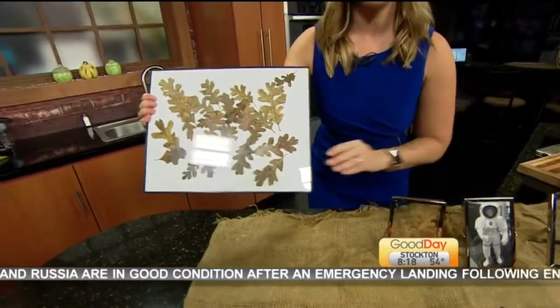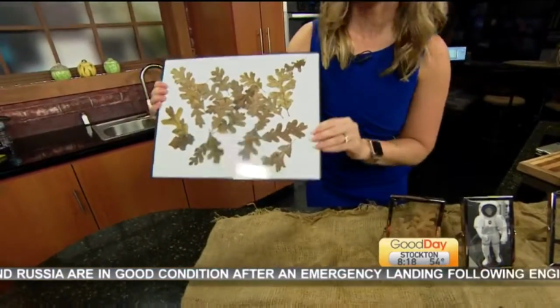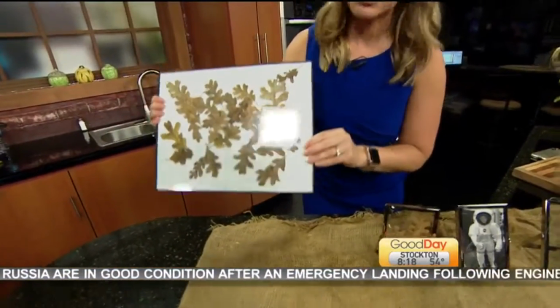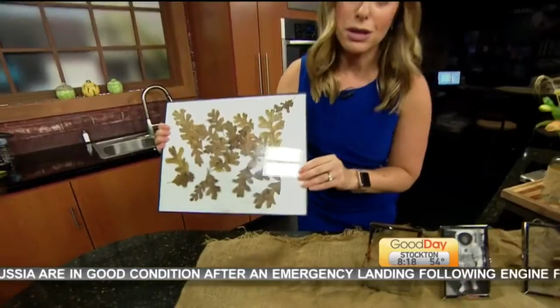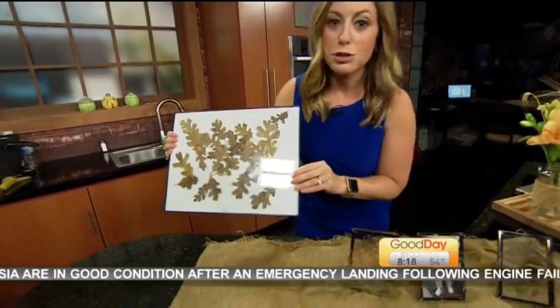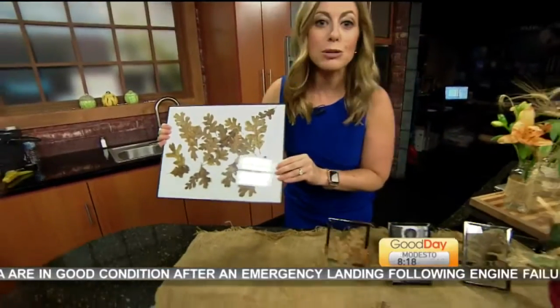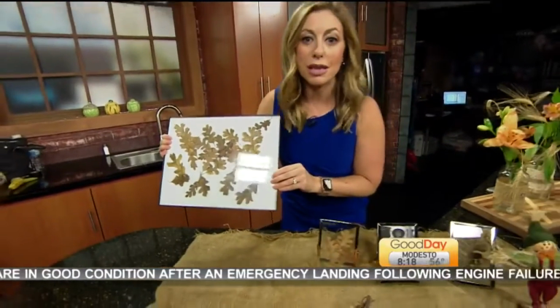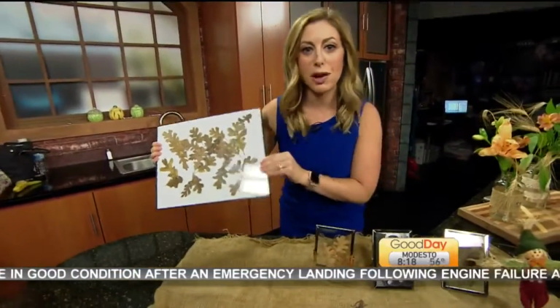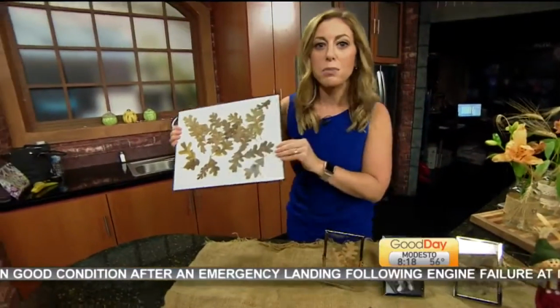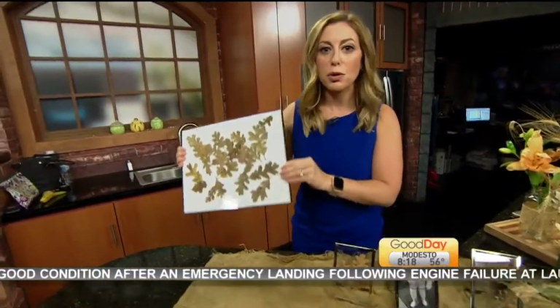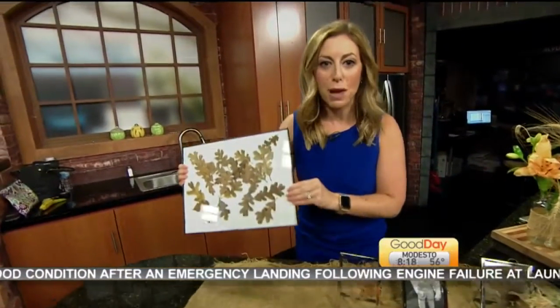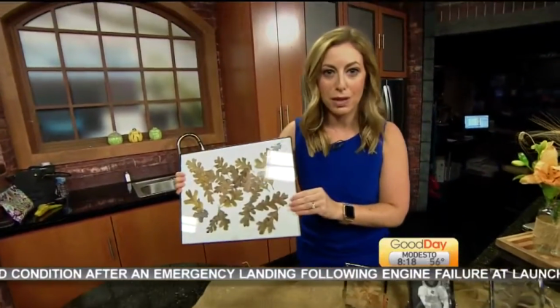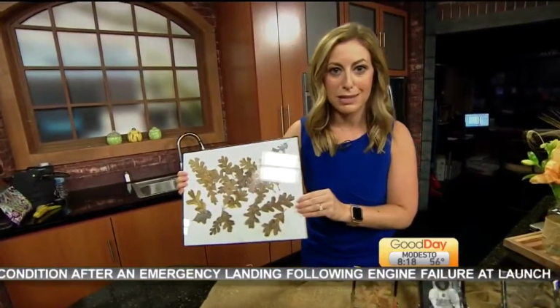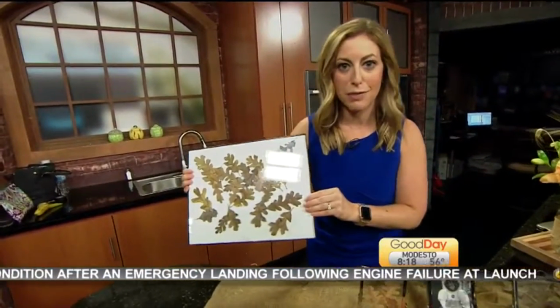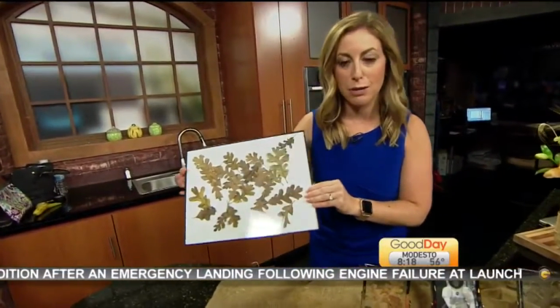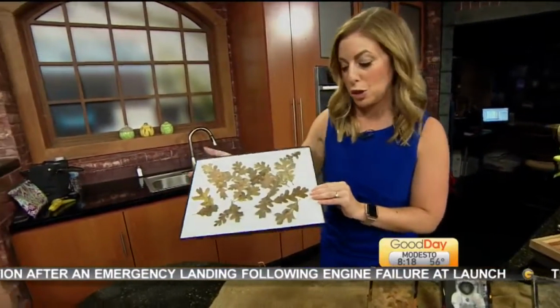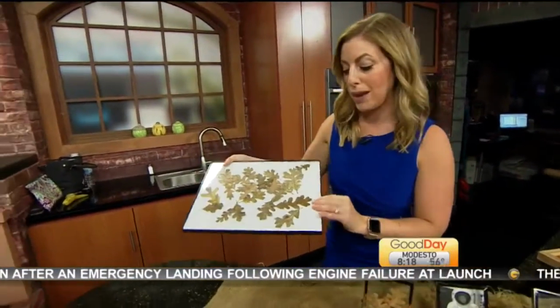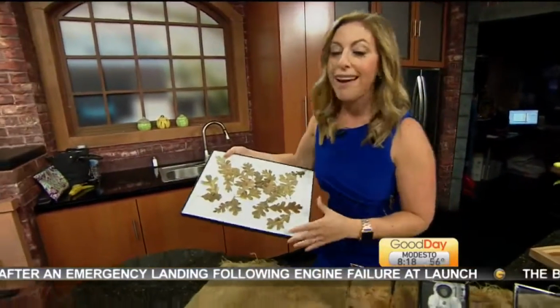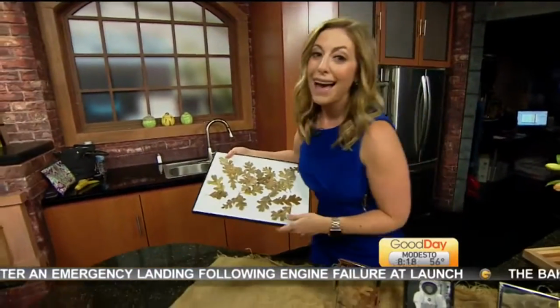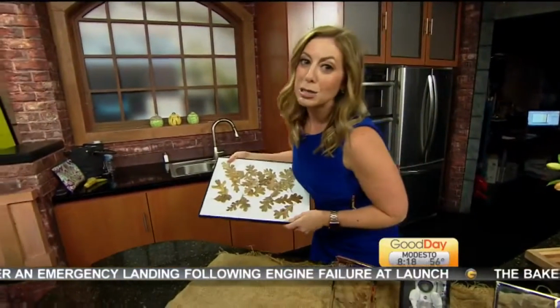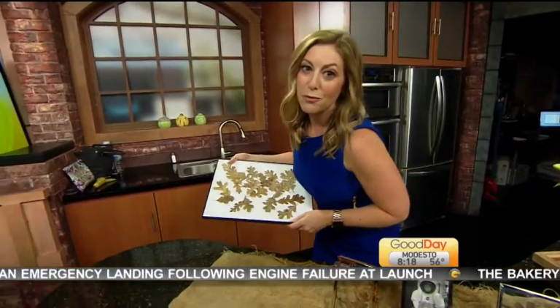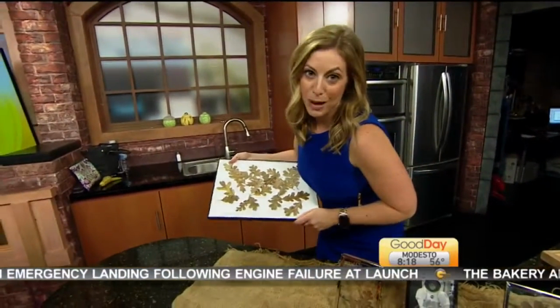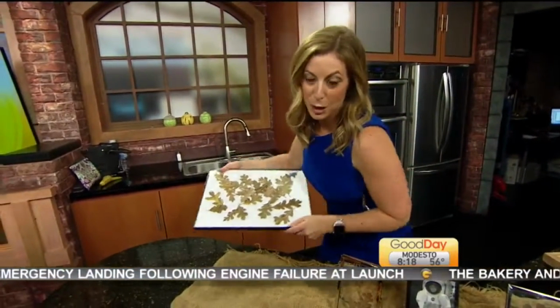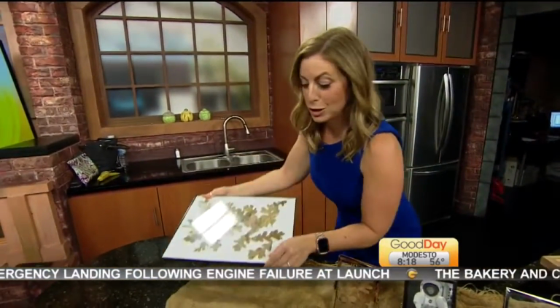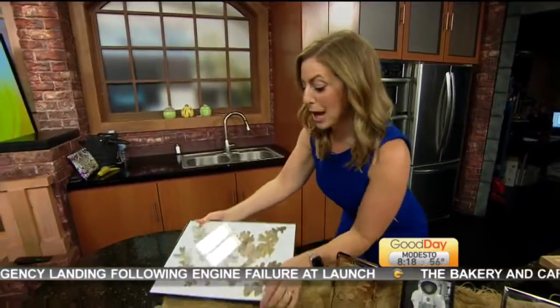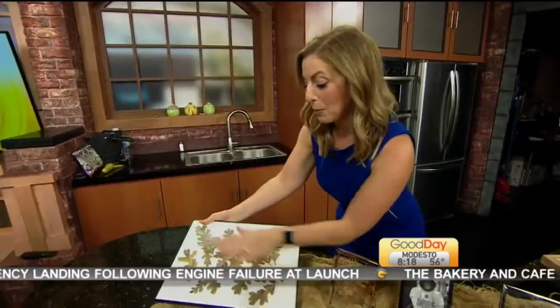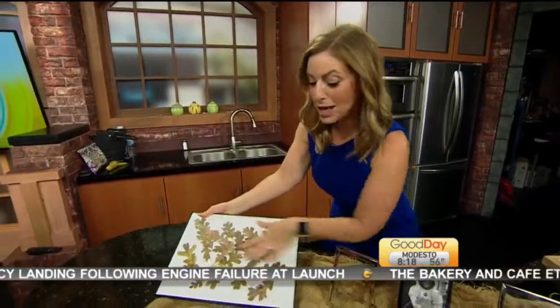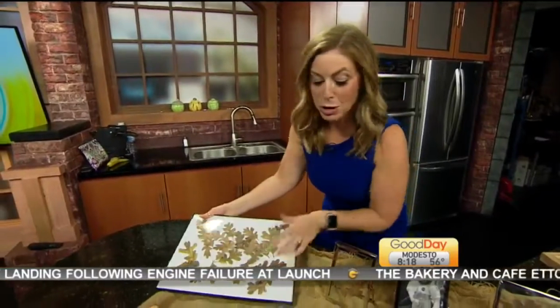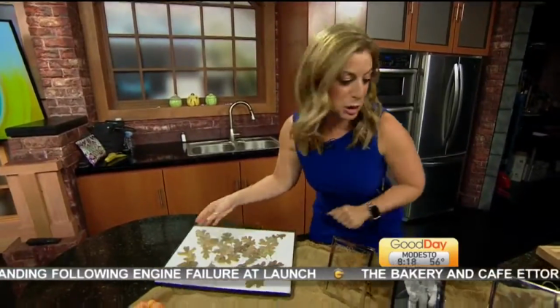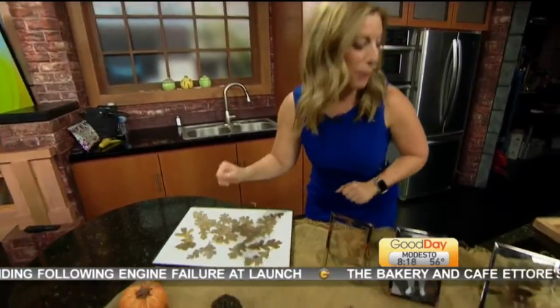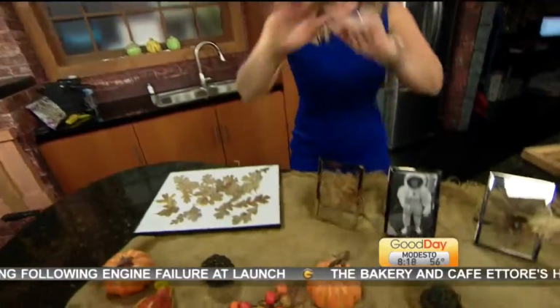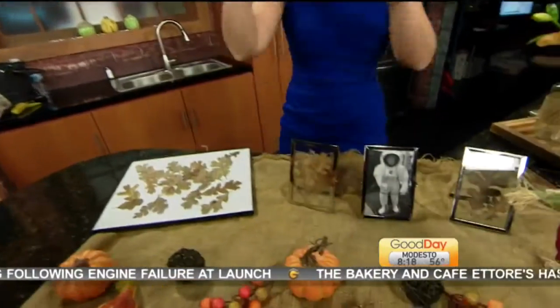You can choose the leaves — we have some beautiful maple leaves here. I actually stole them for my decorations at home, so that's what you can do here.